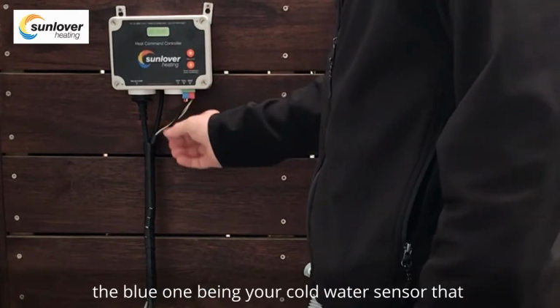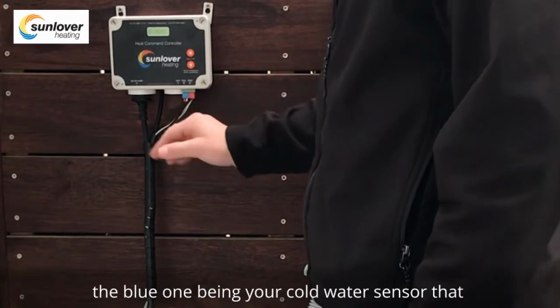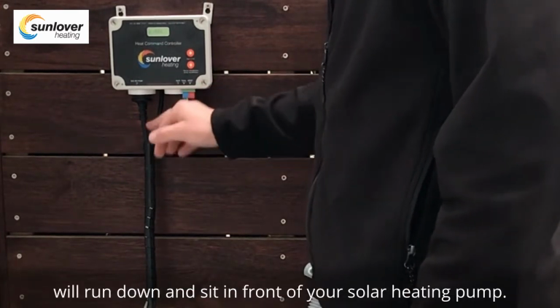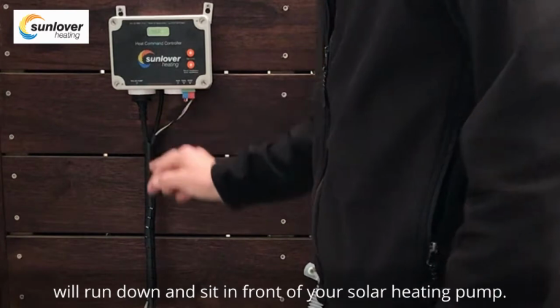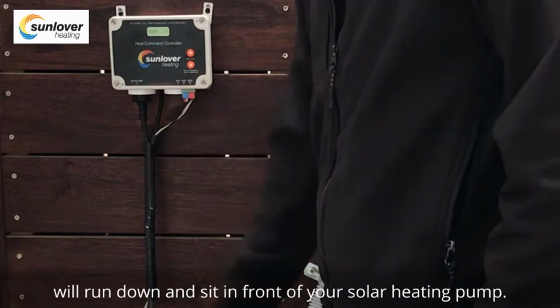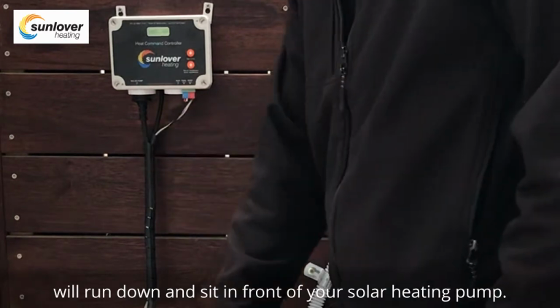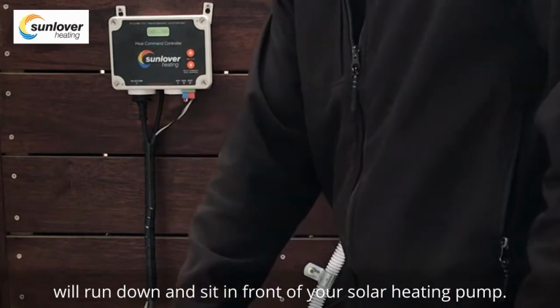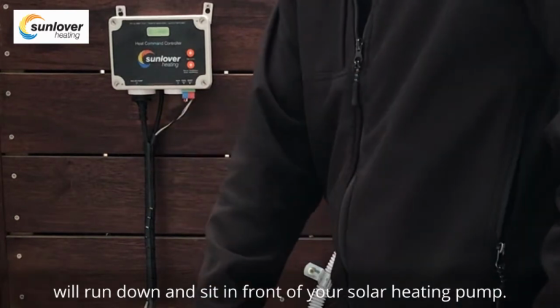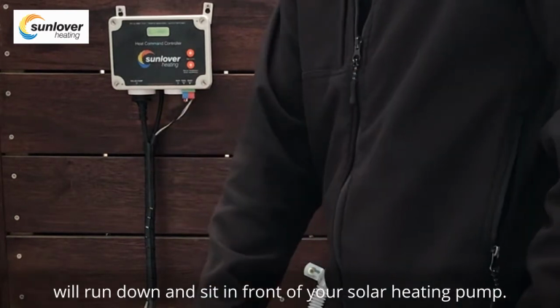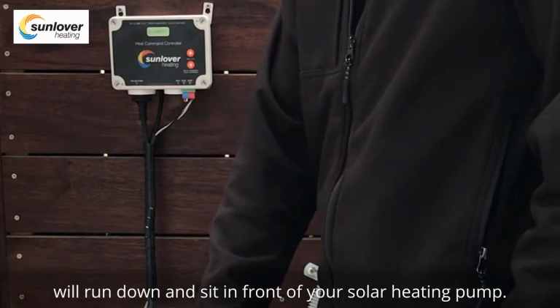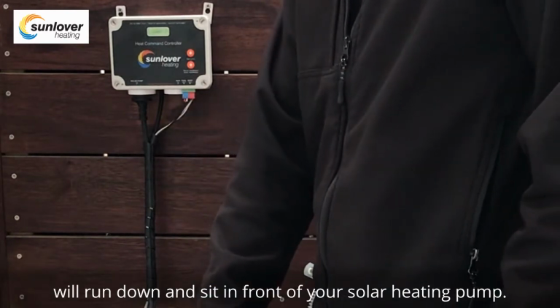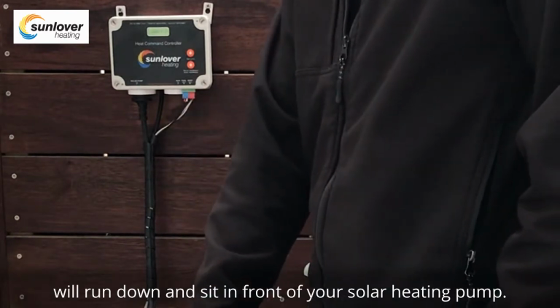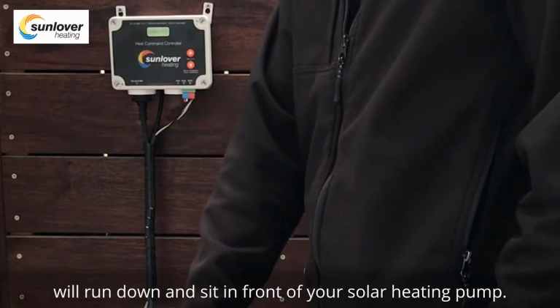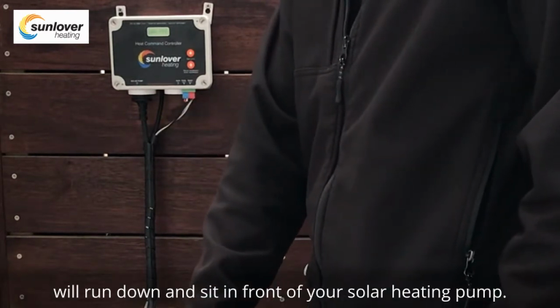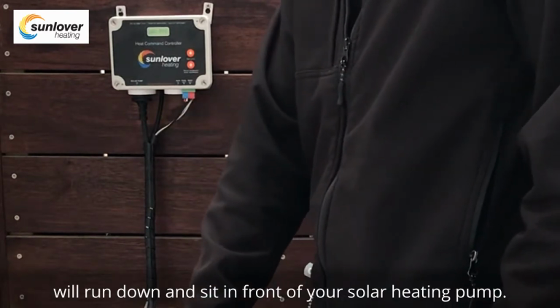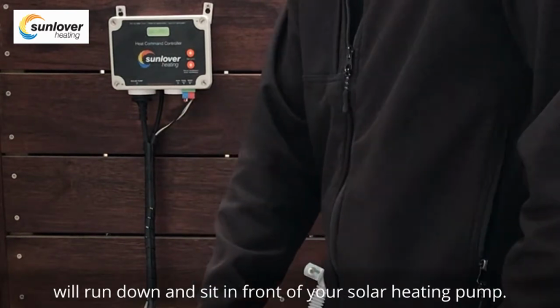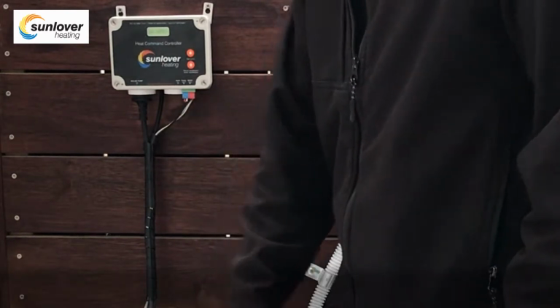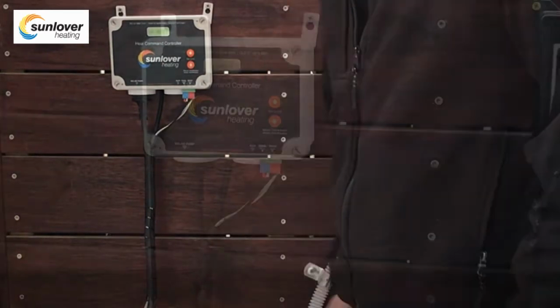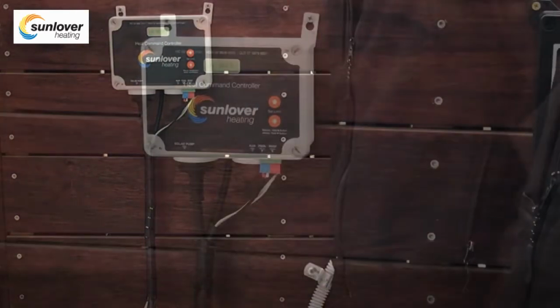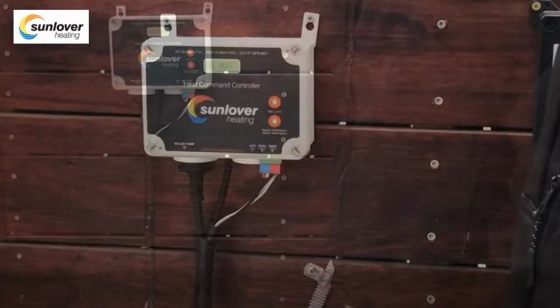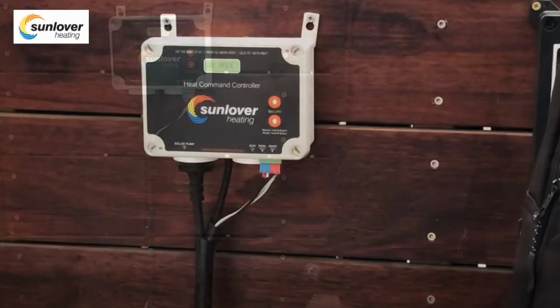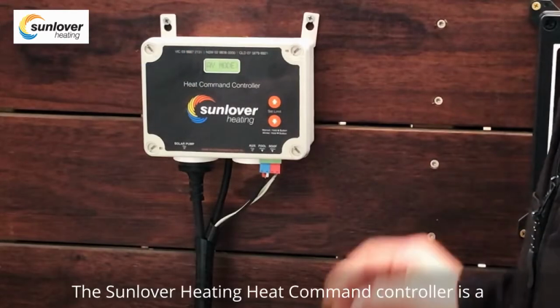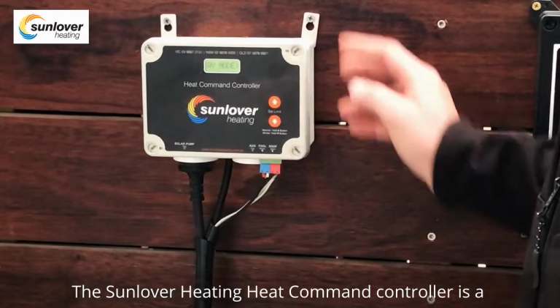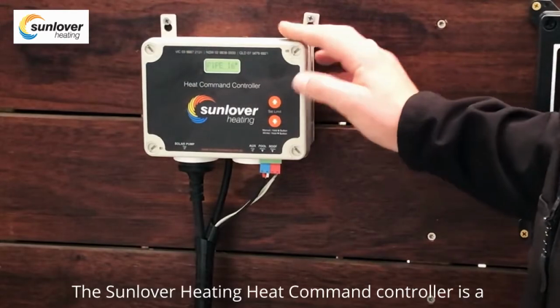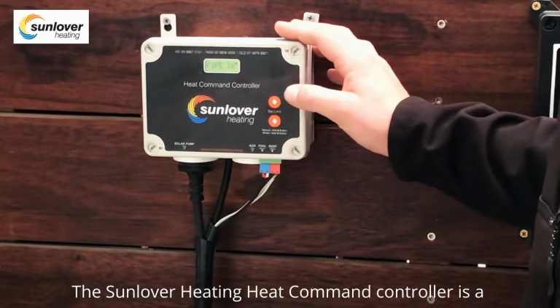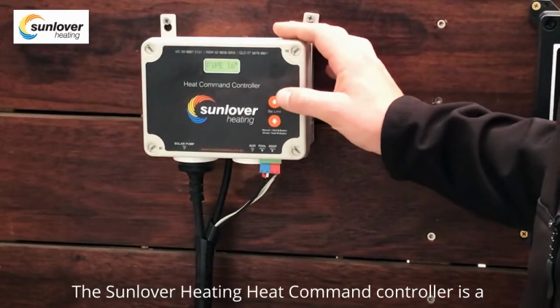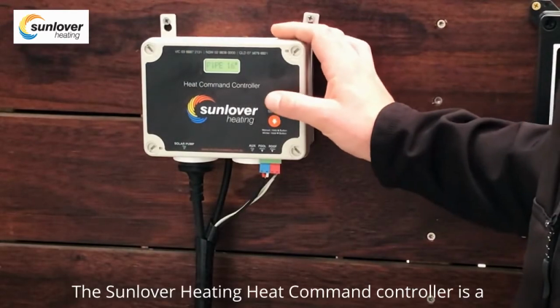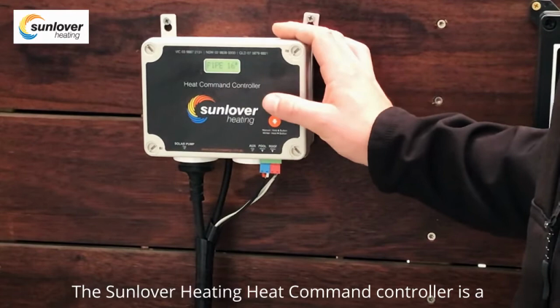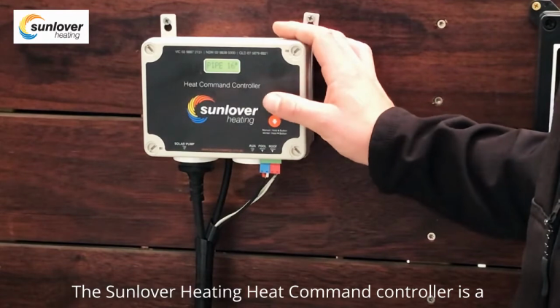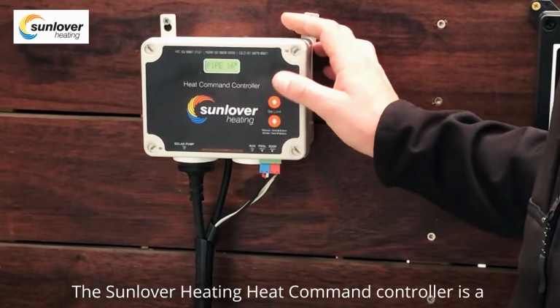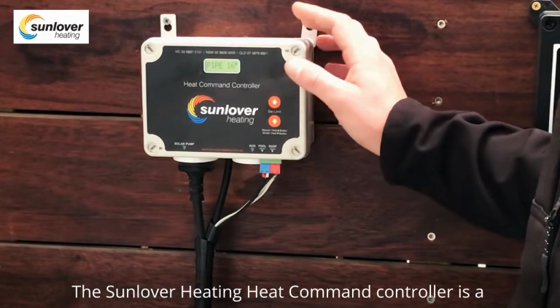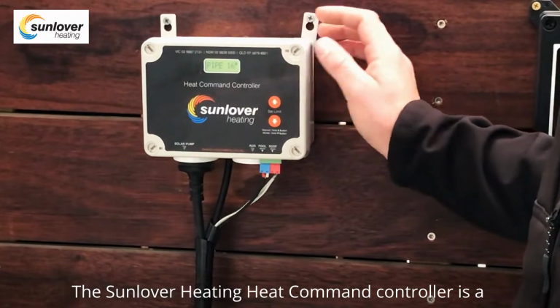The blue sensor is your cold water sensor that will run down and sit in front of your solar heating pump.